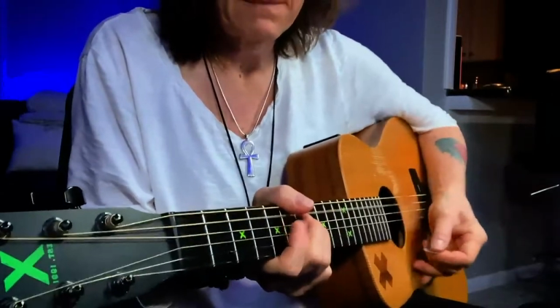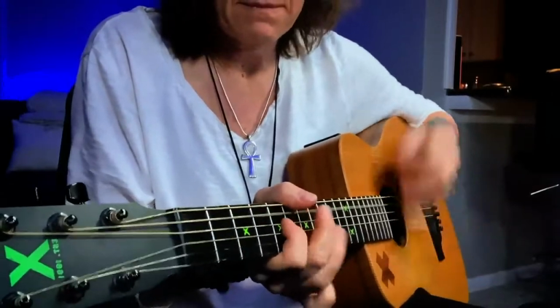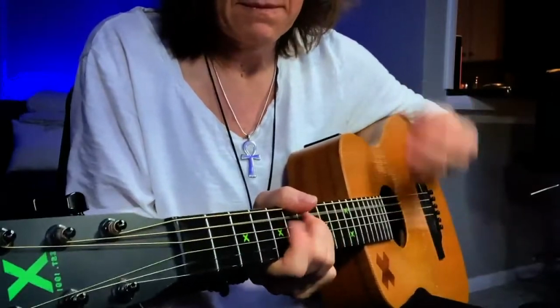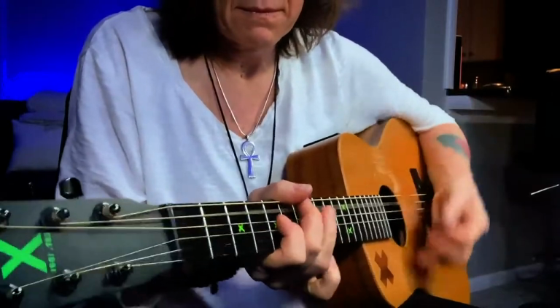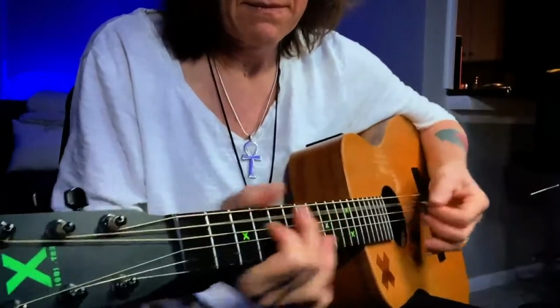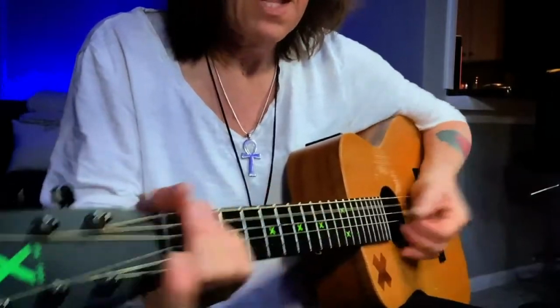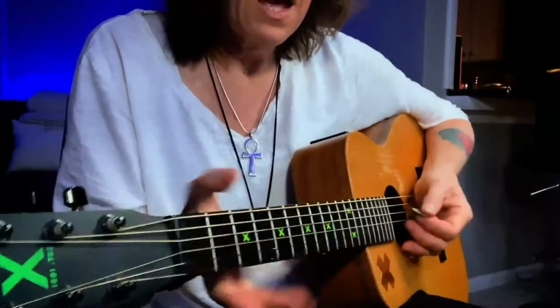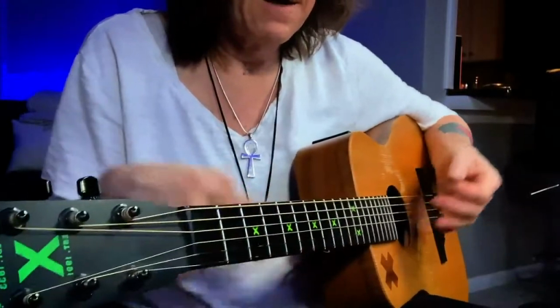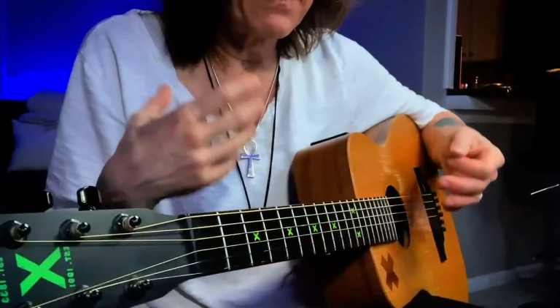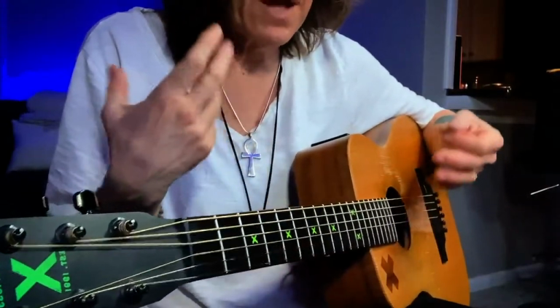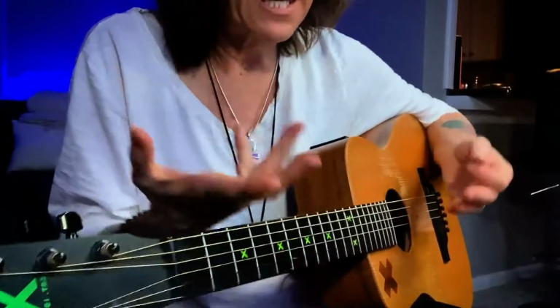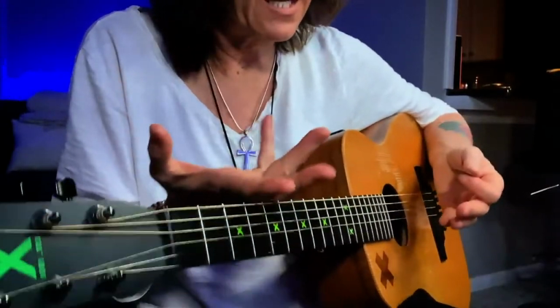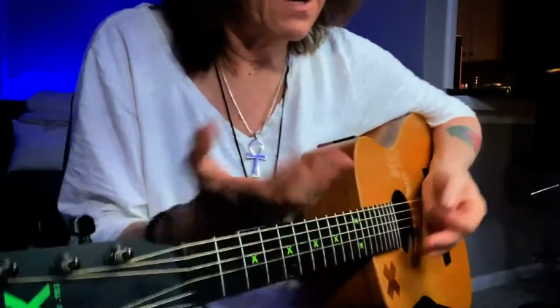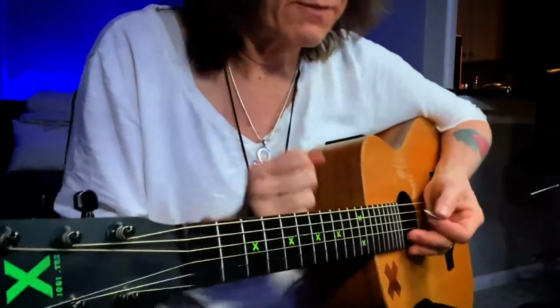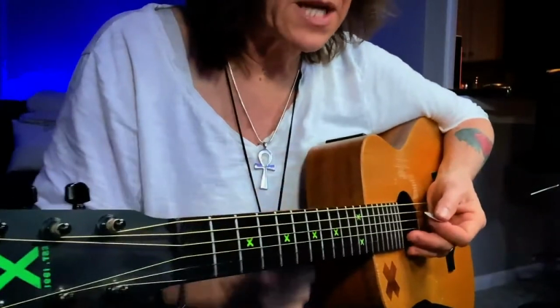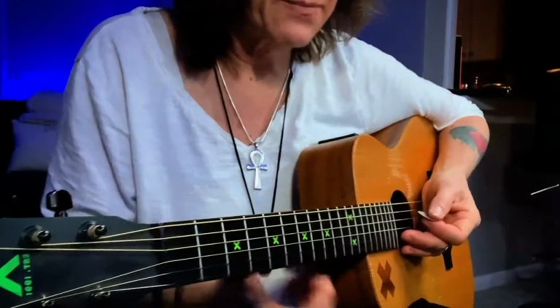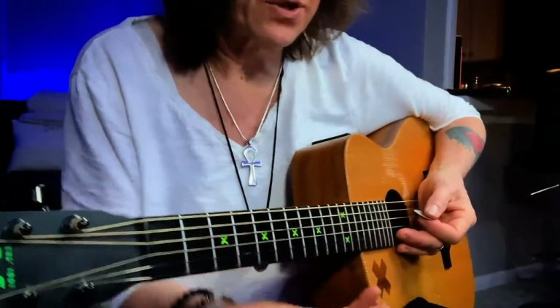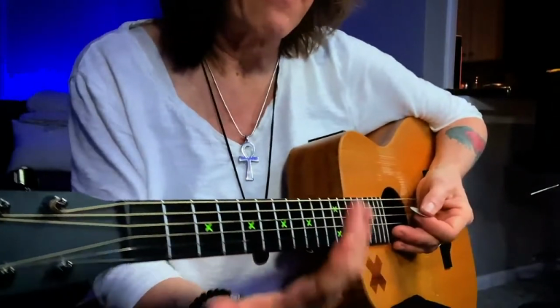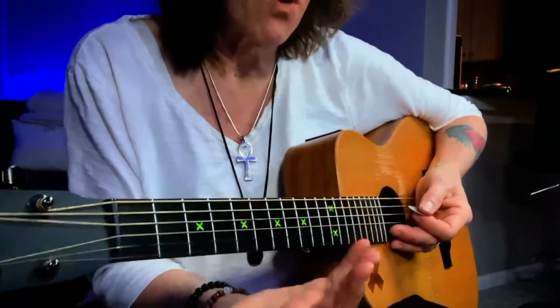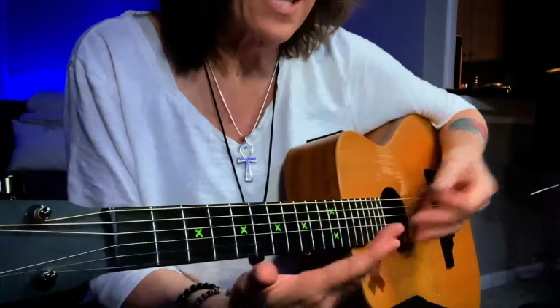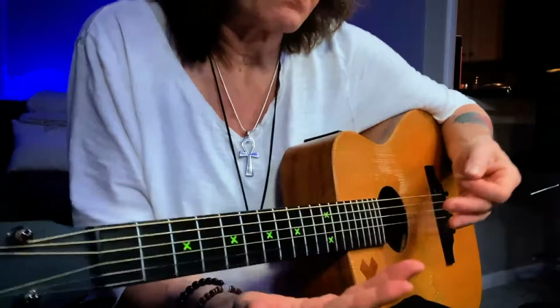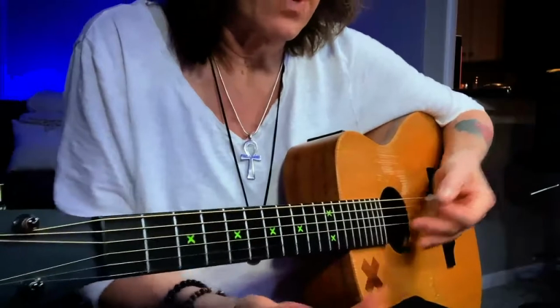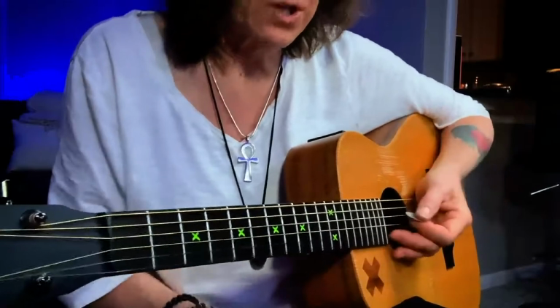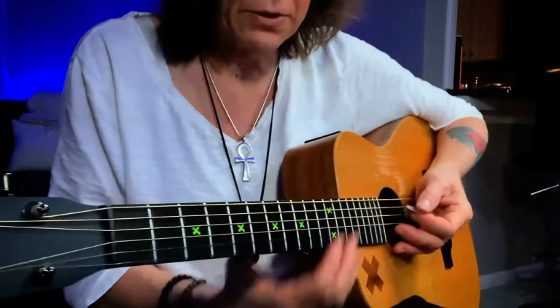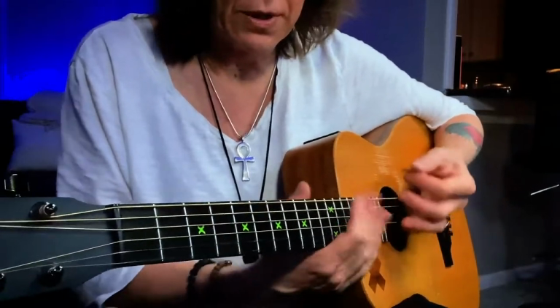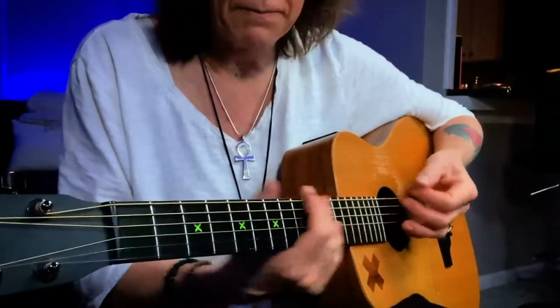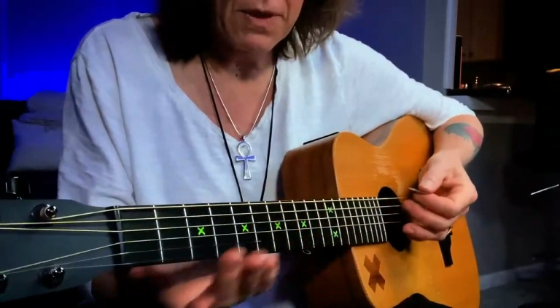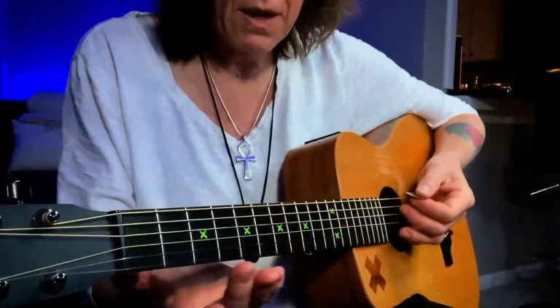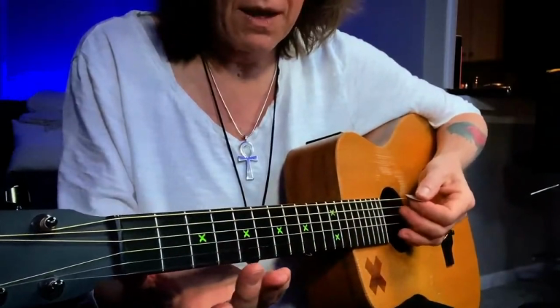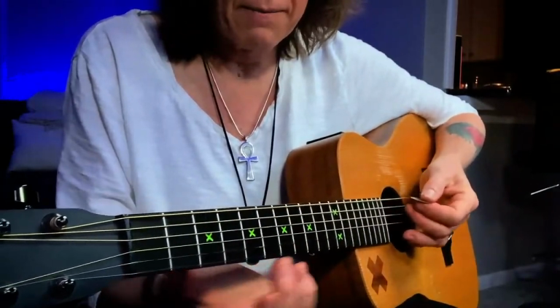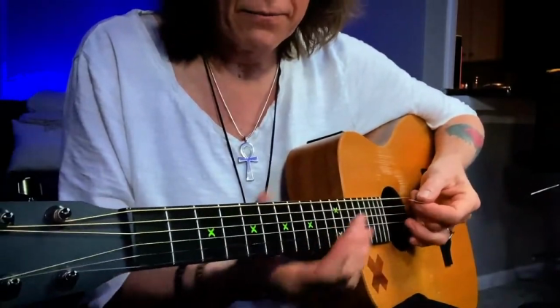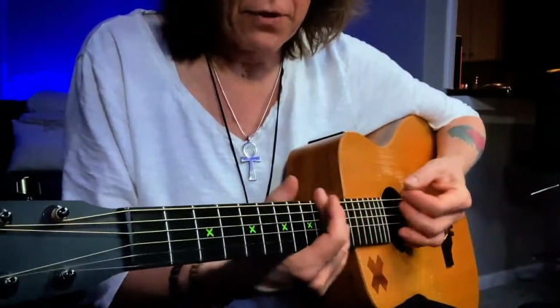I'm kicking it off from the top, so there'll be four A's before I jump into the verse.